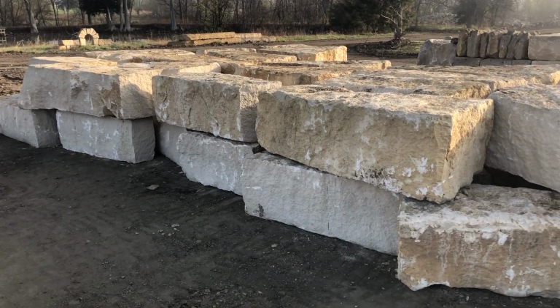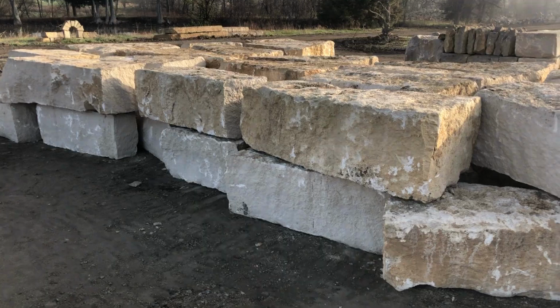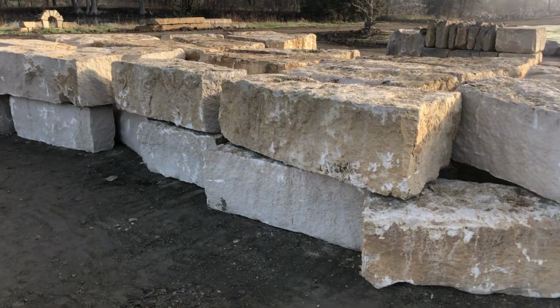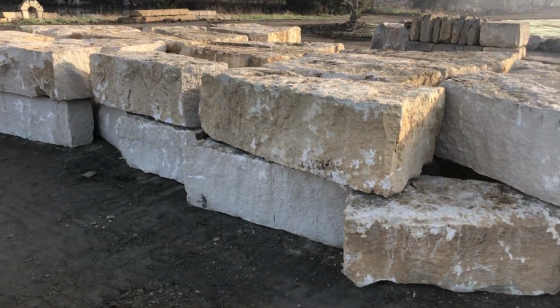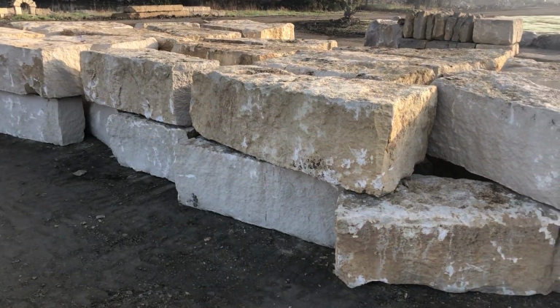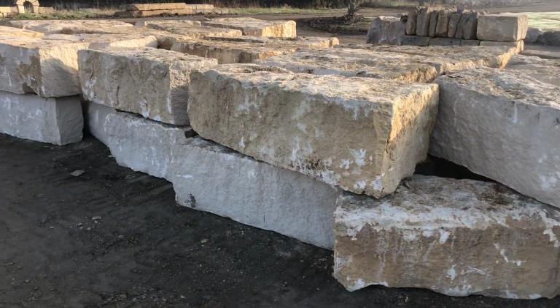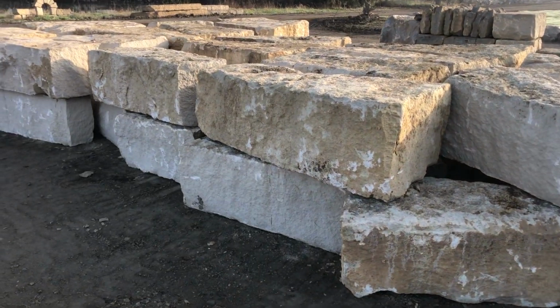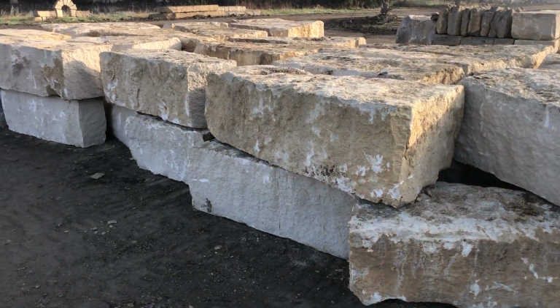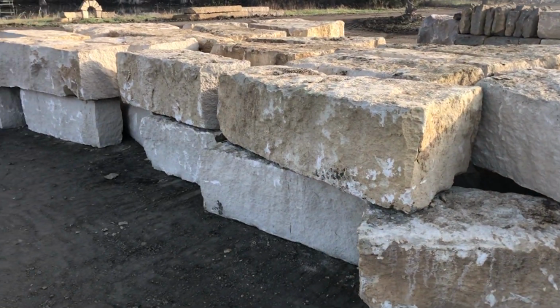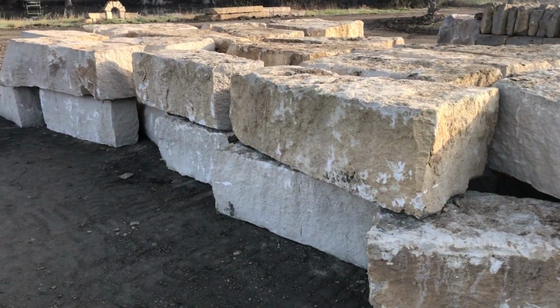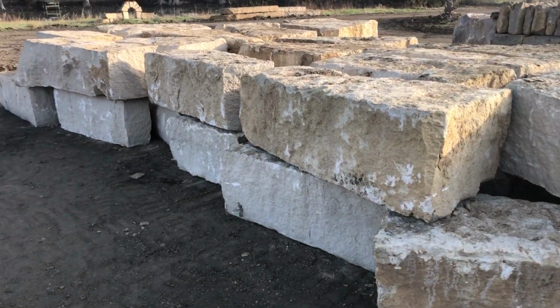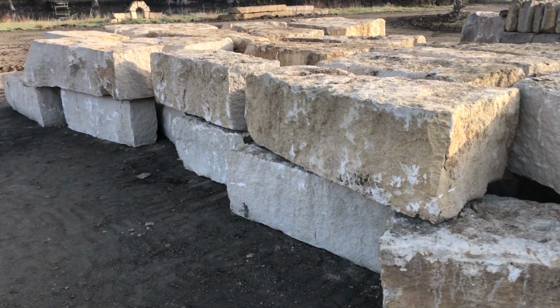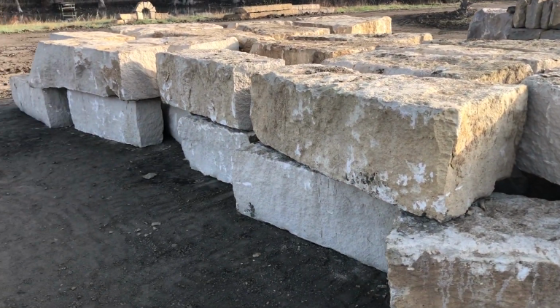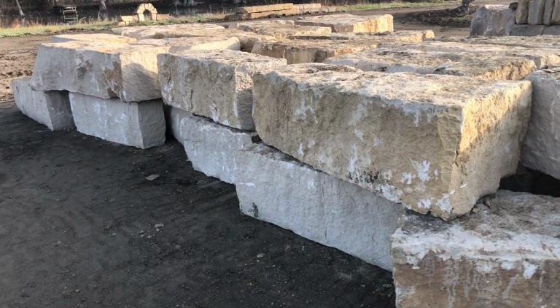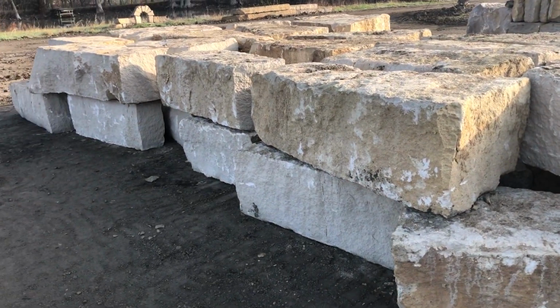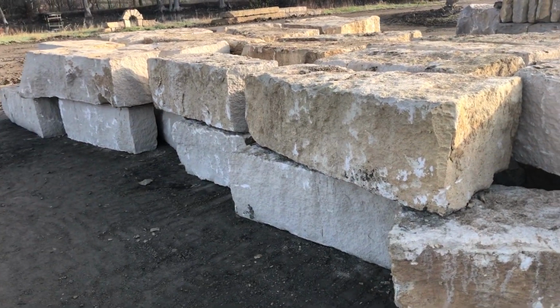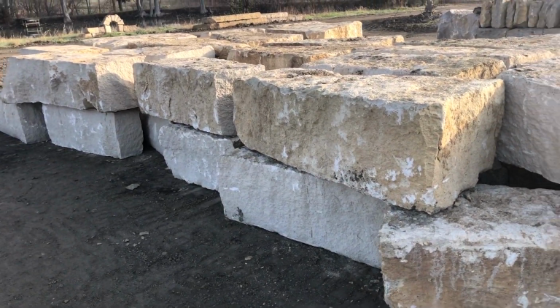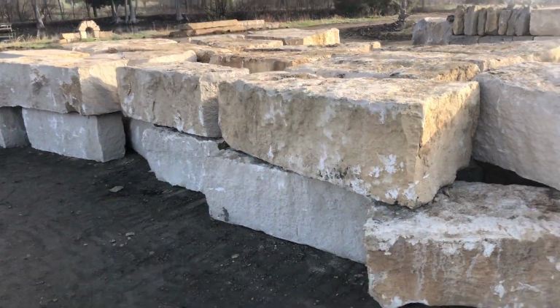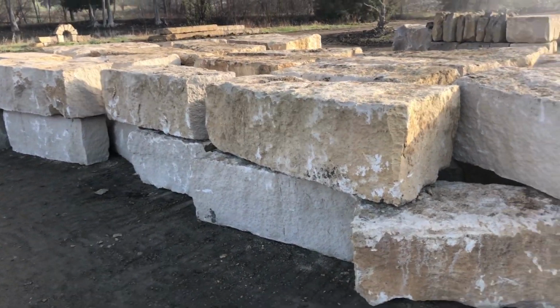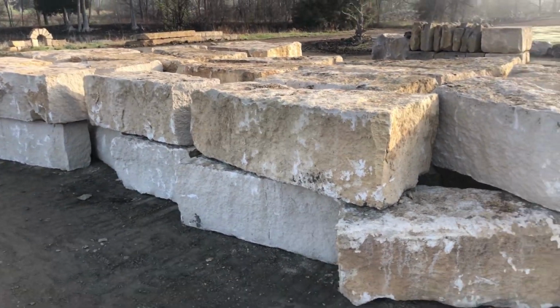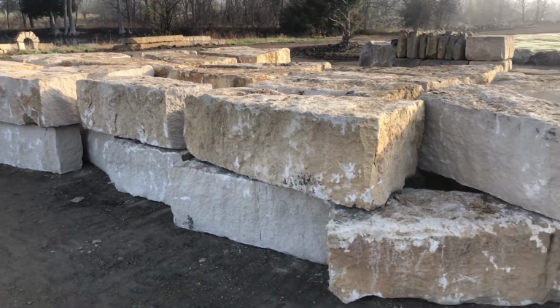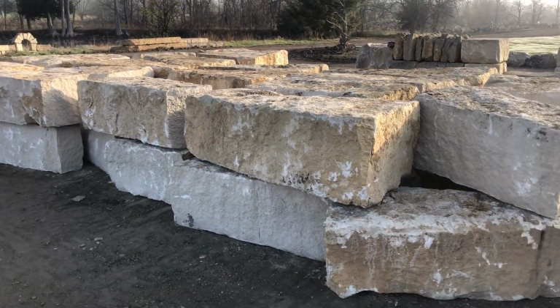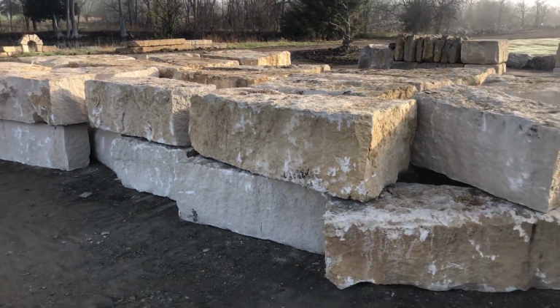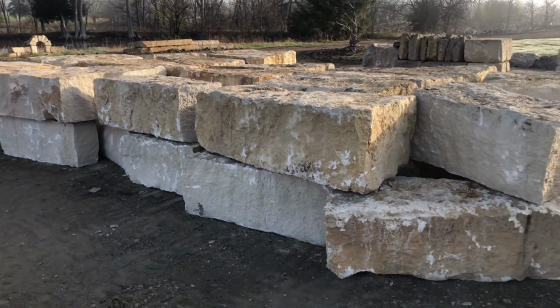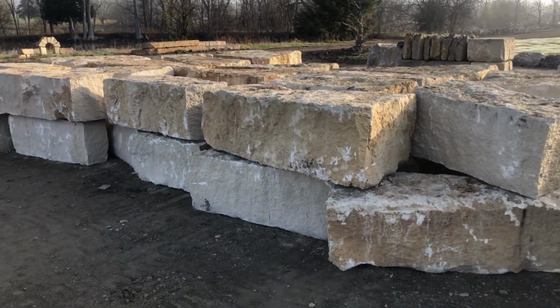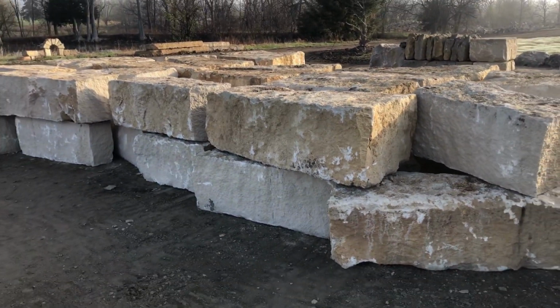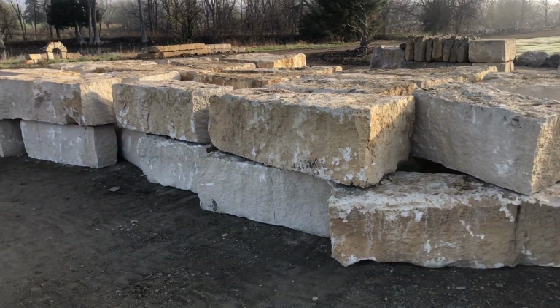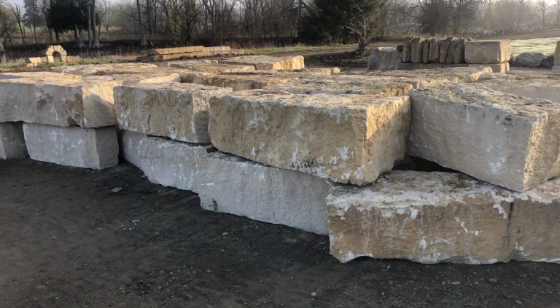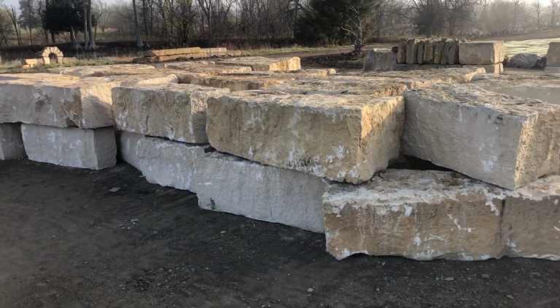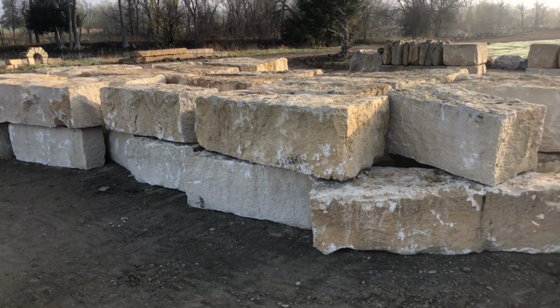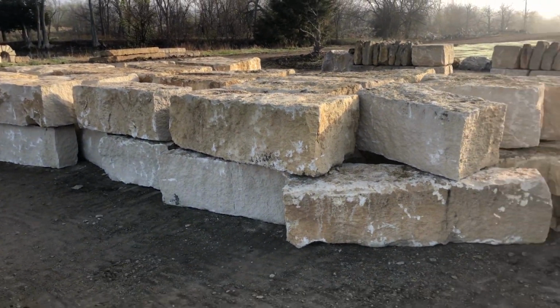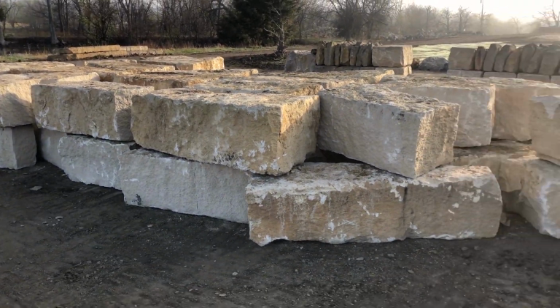This is our 18 inch Drexel cream — just a really good quality wall stone.